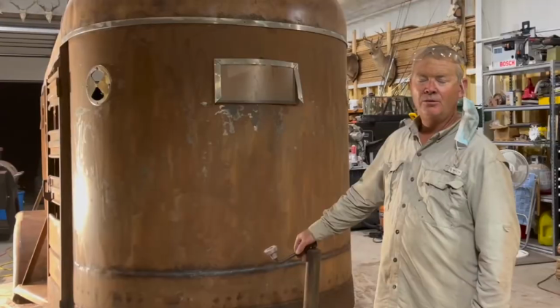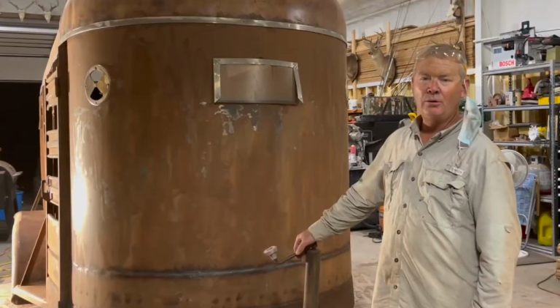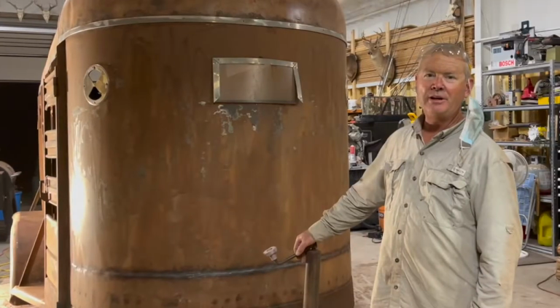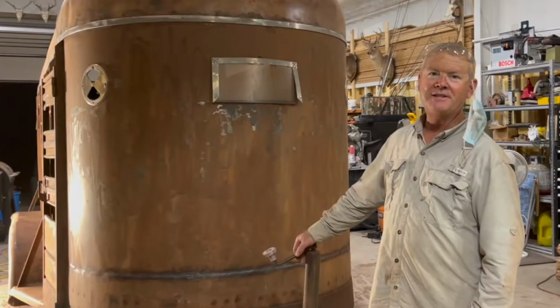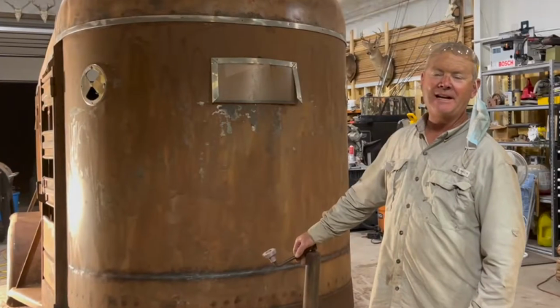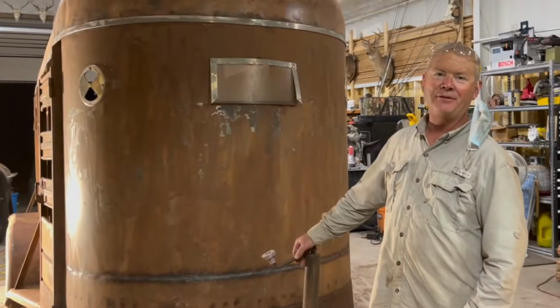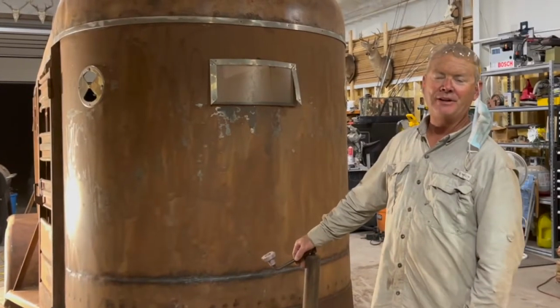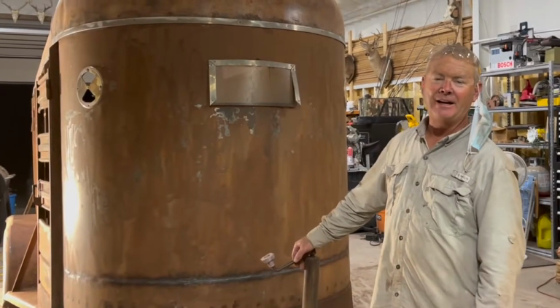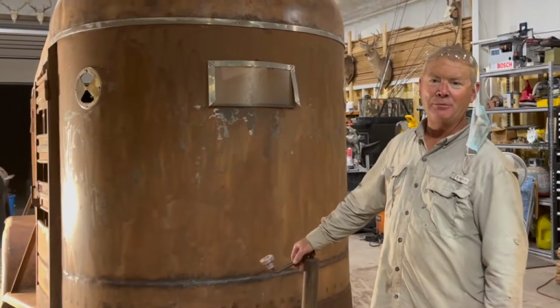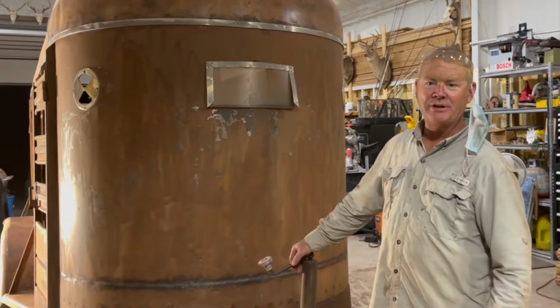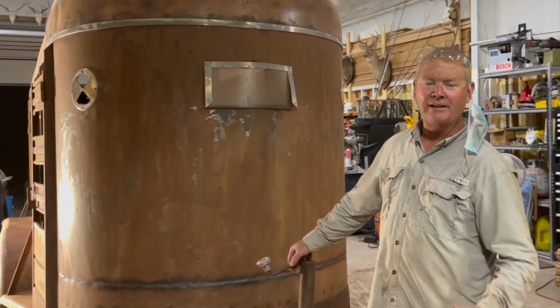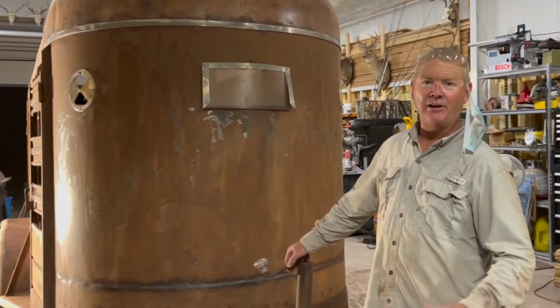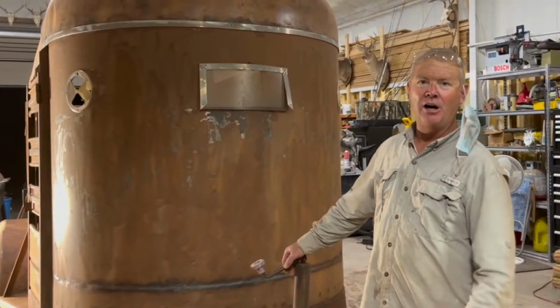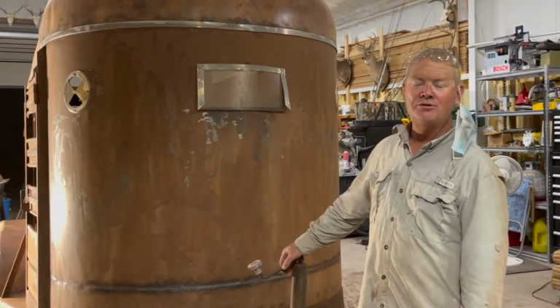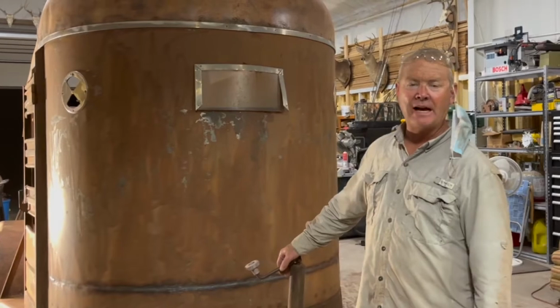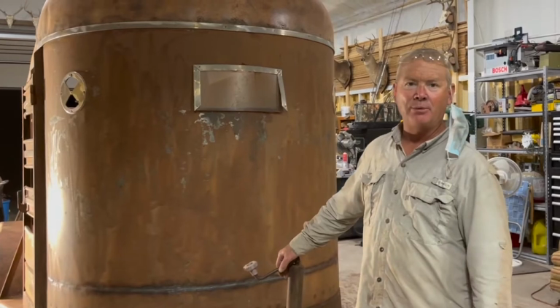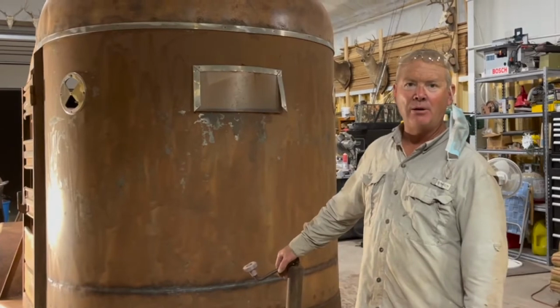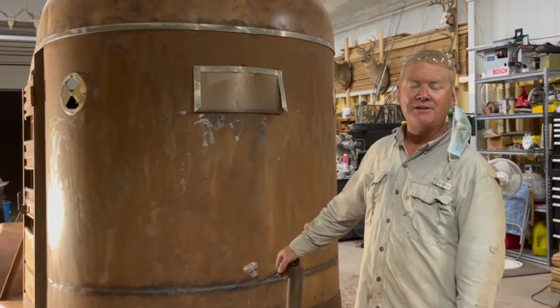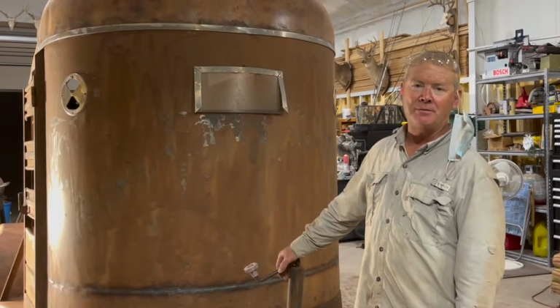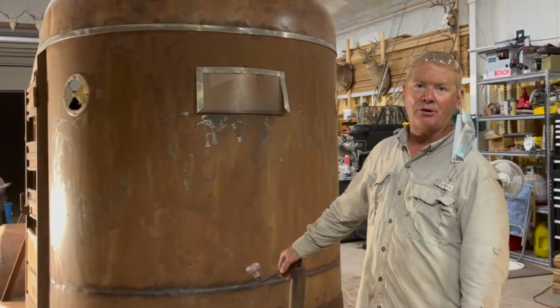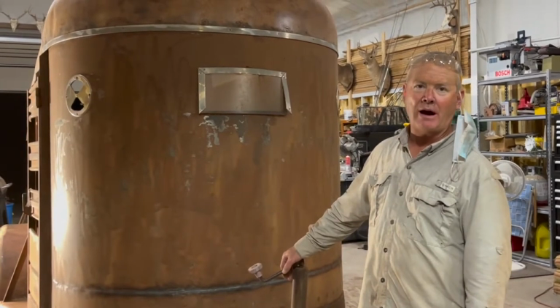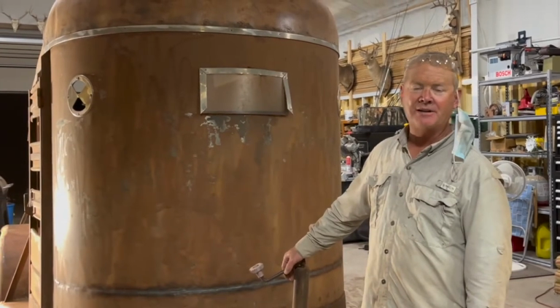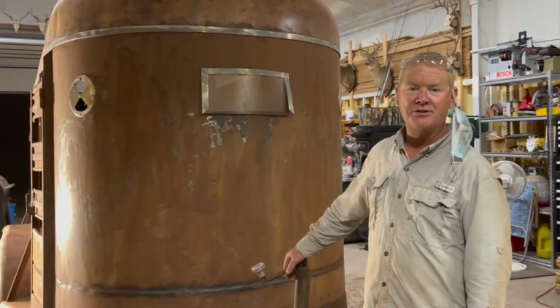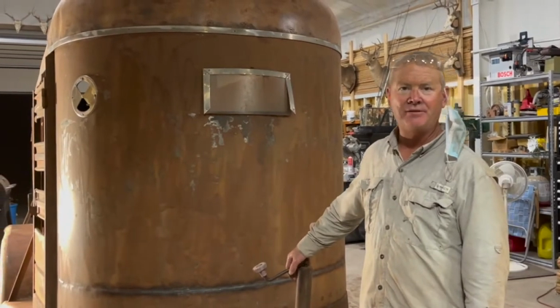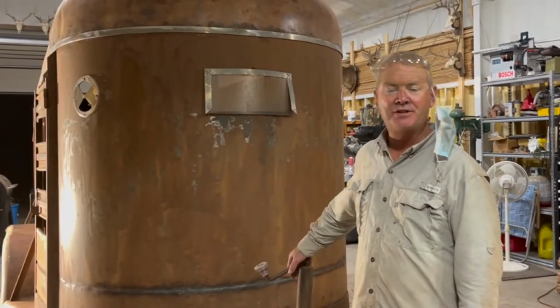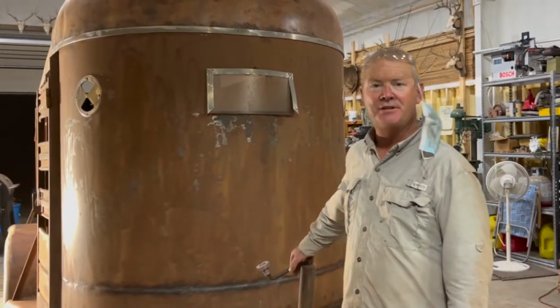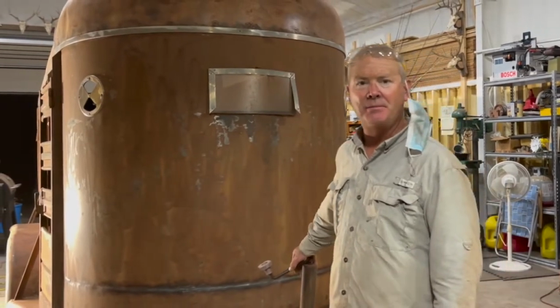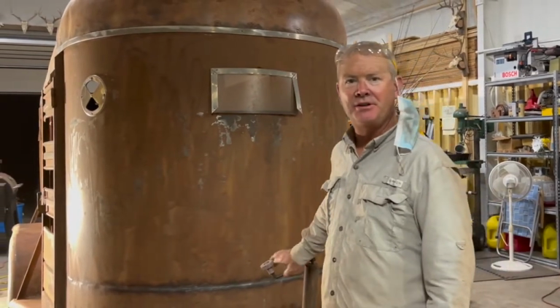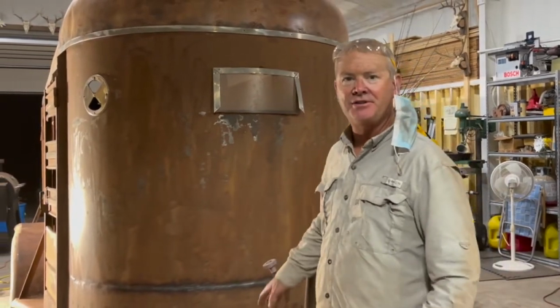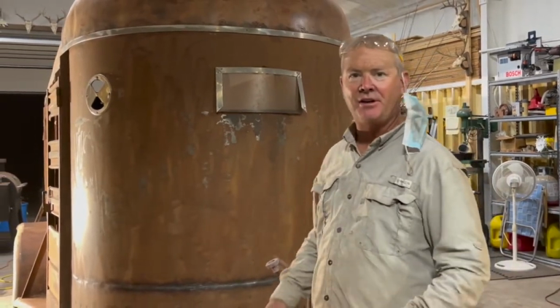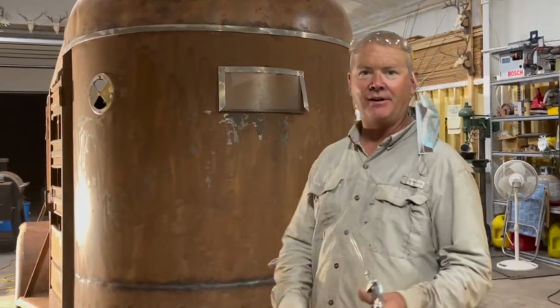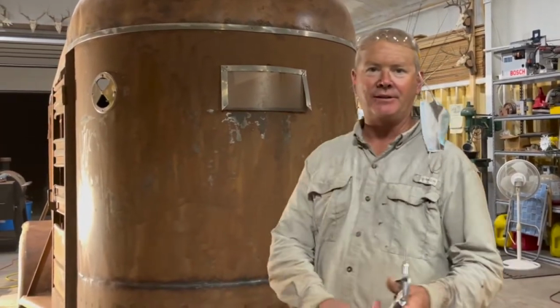We're done sanding for the night. I'm going to take the air hose and kind of blow out some of the cracks and stuff just to get some of the dust off of it.